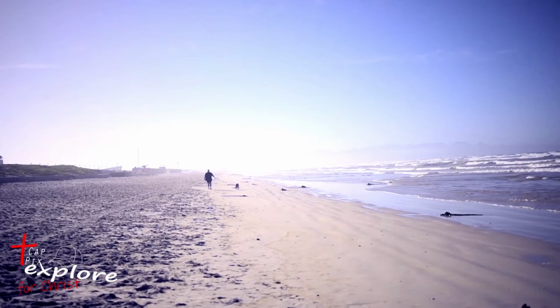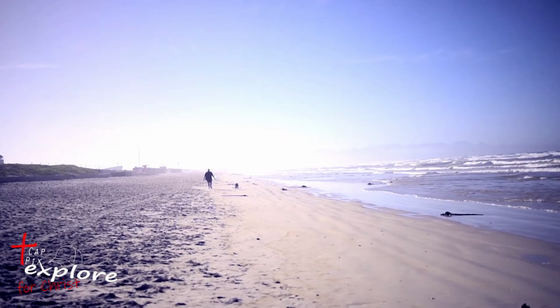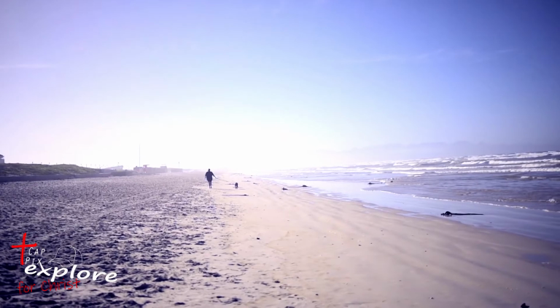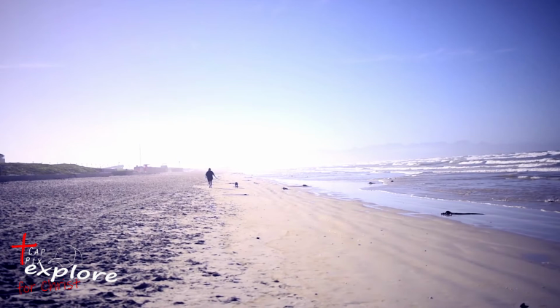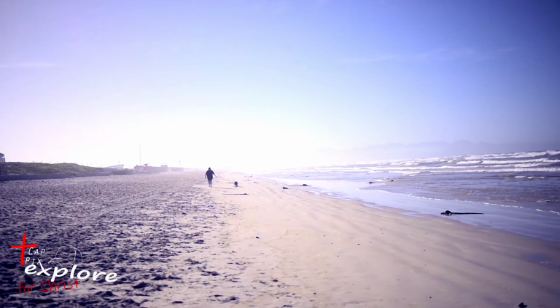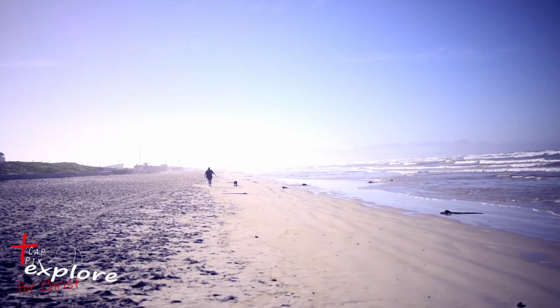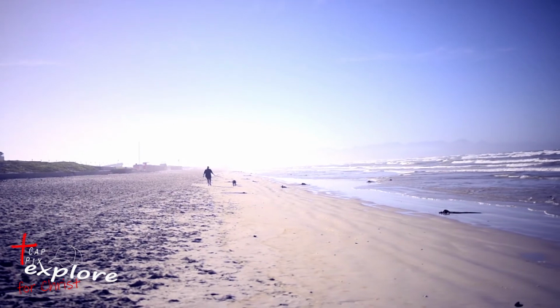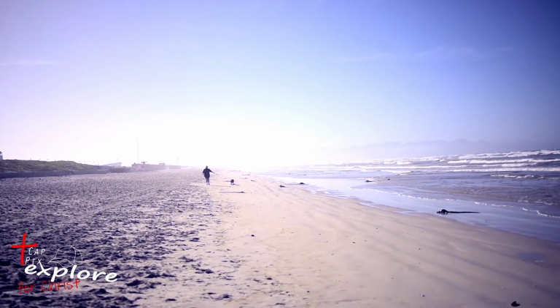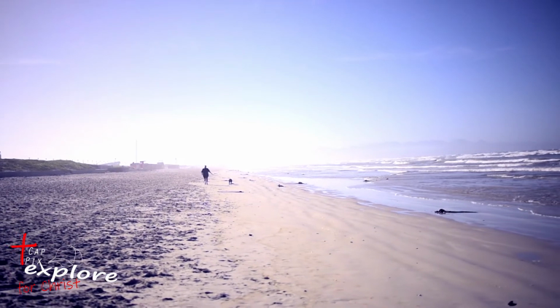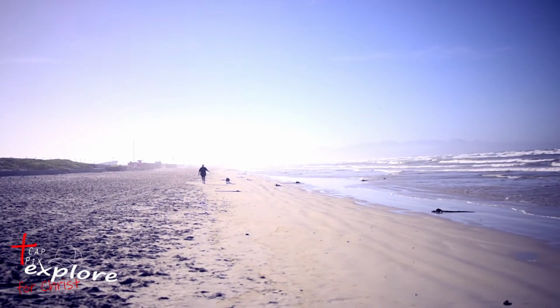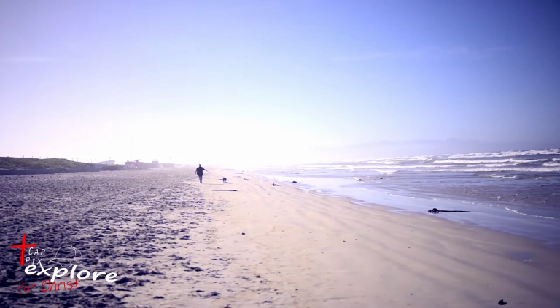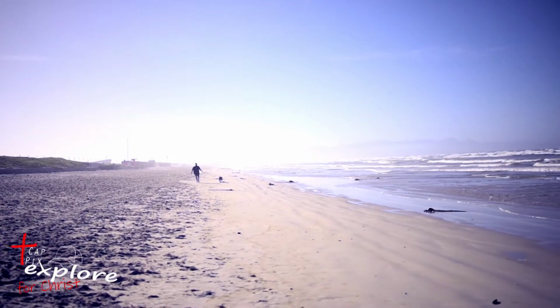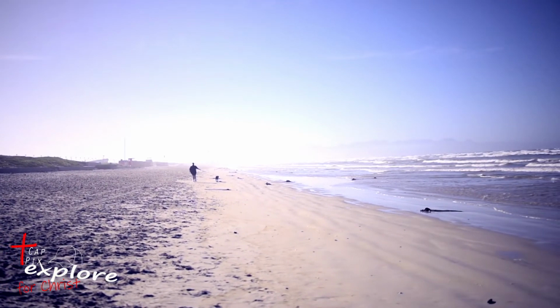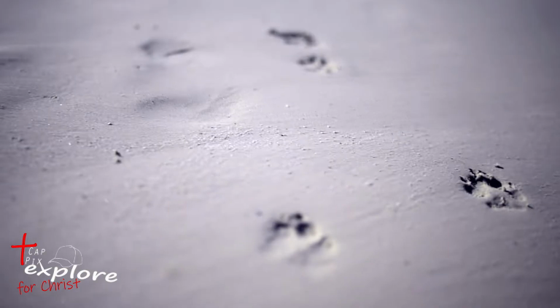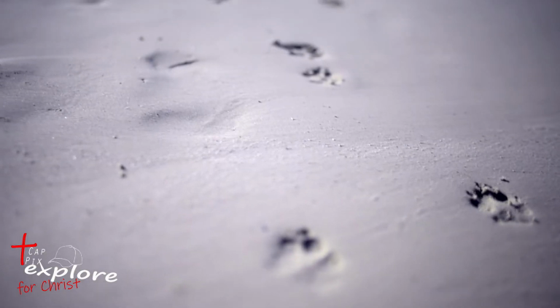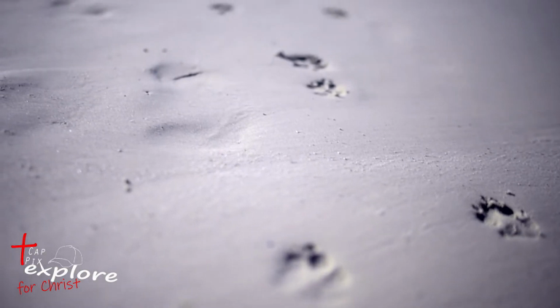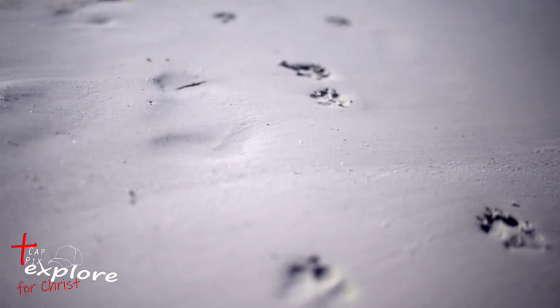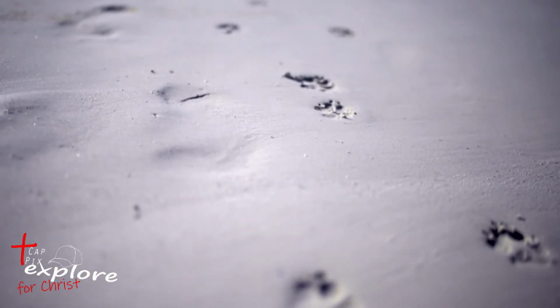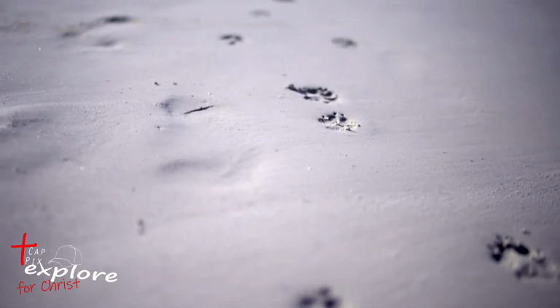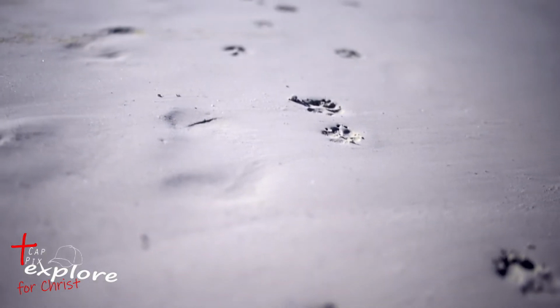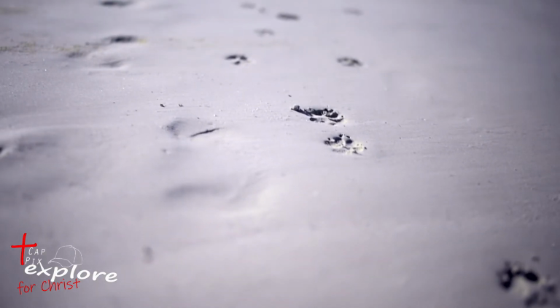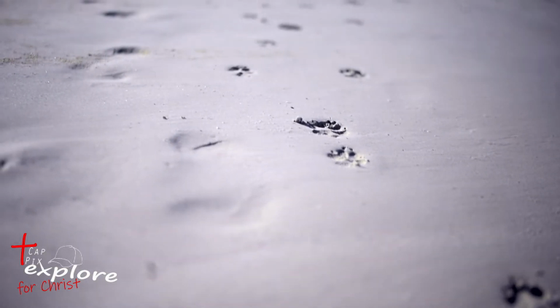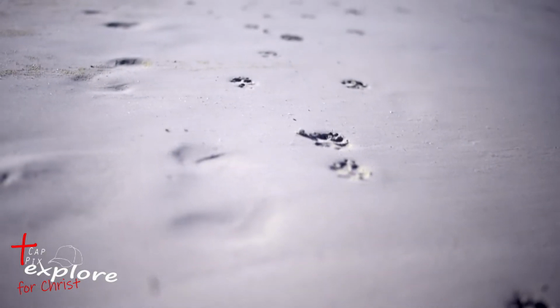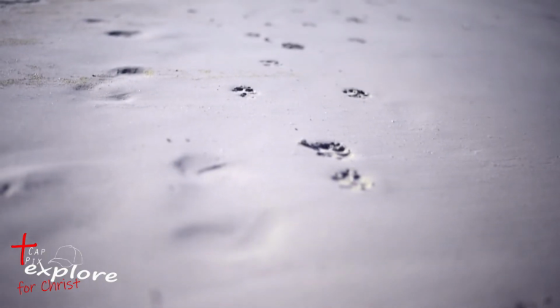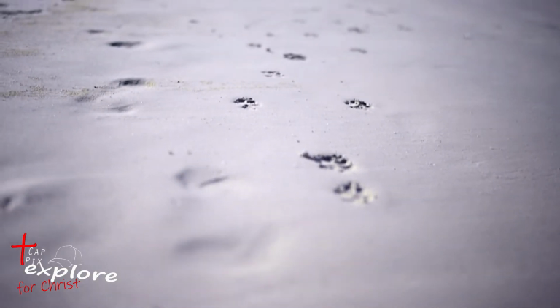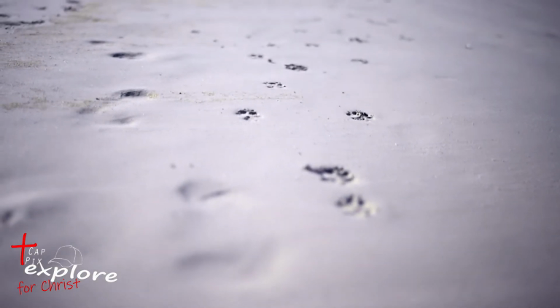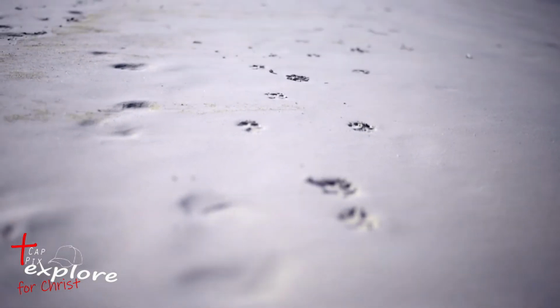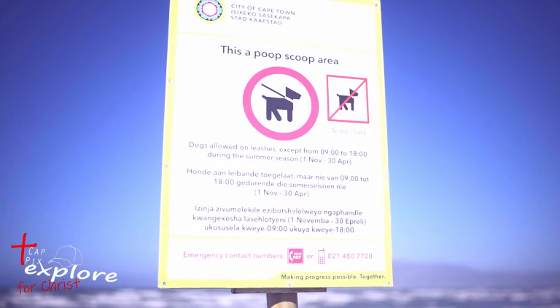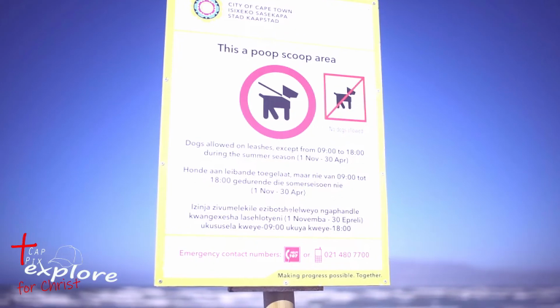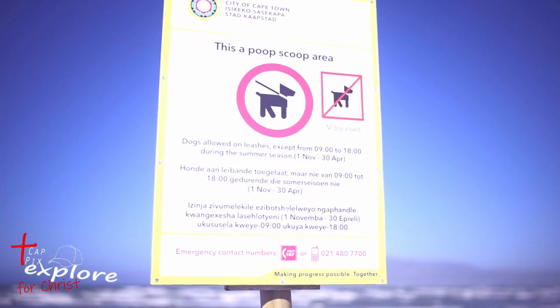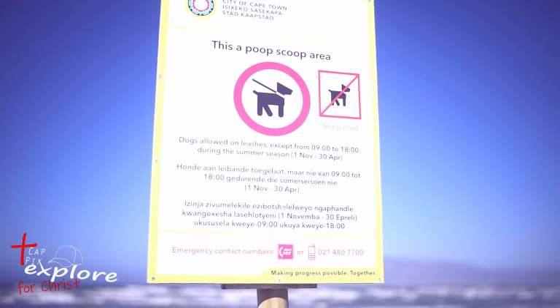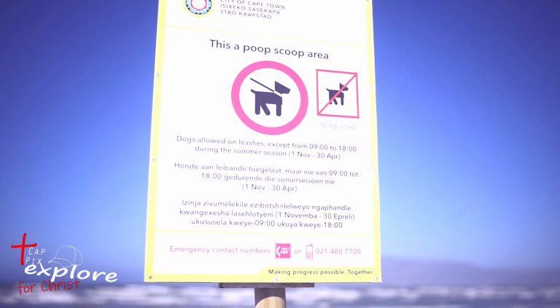Fur friends are also welcome on the beach. However, there are restrictions, so be sure to check.